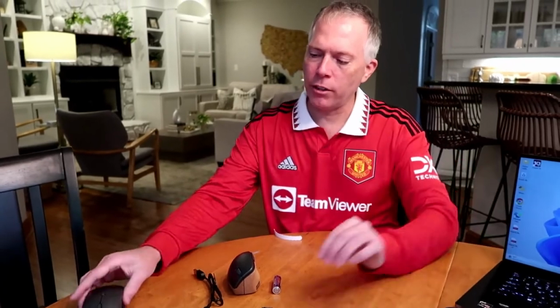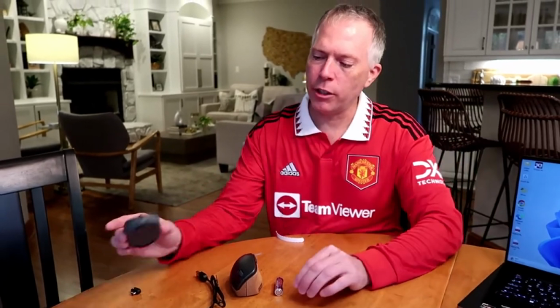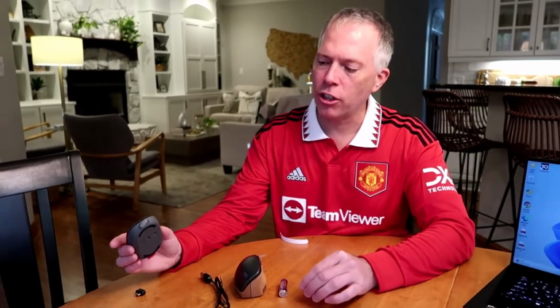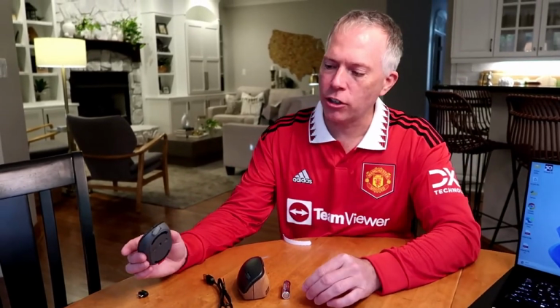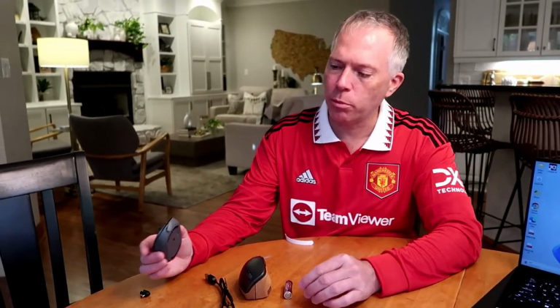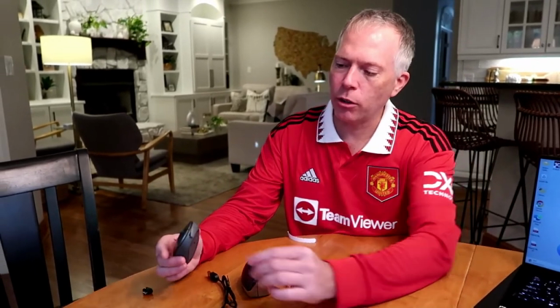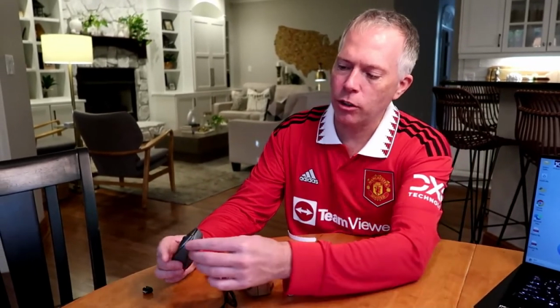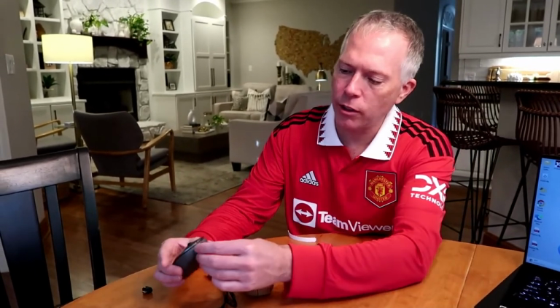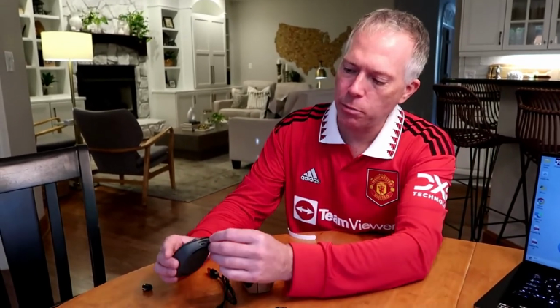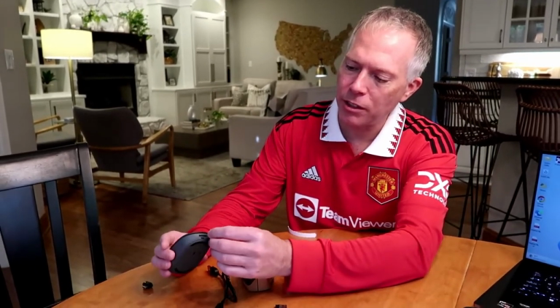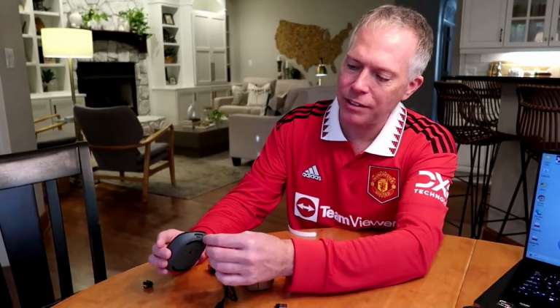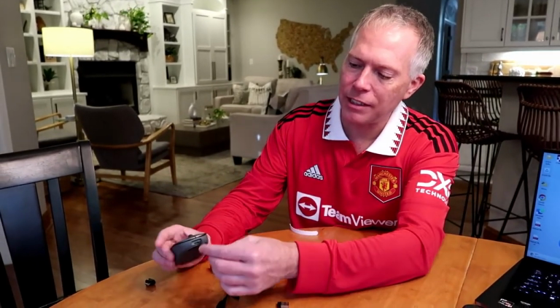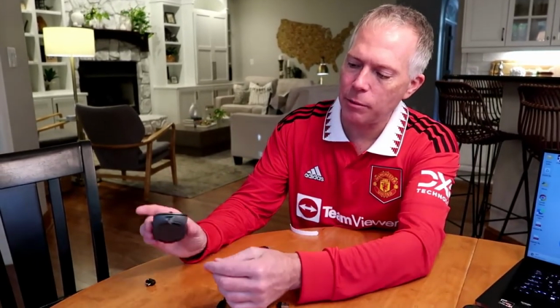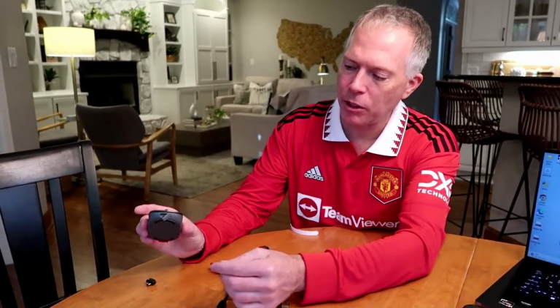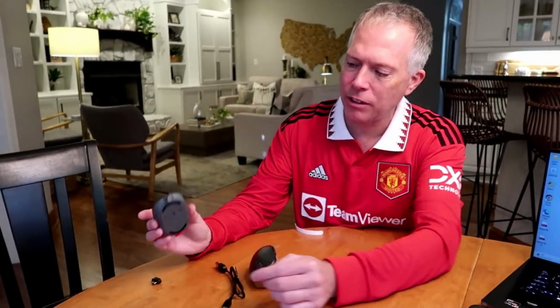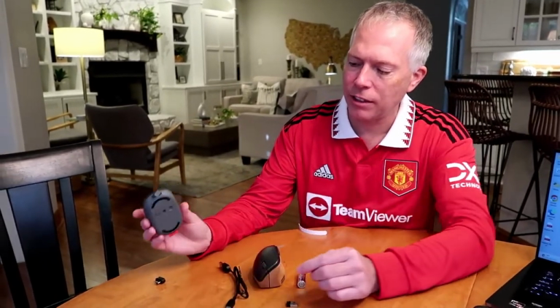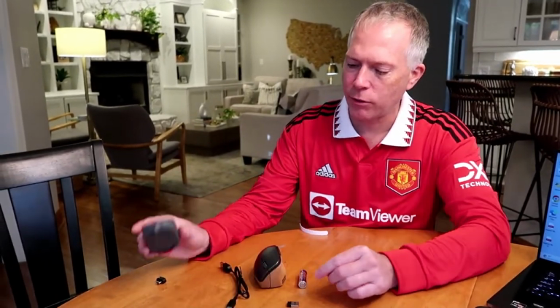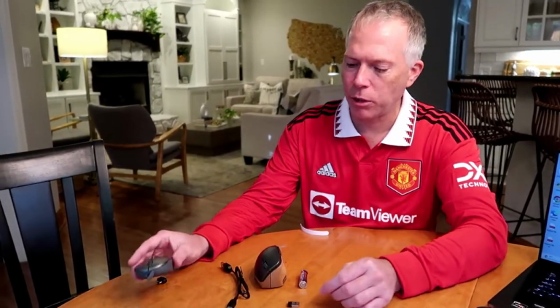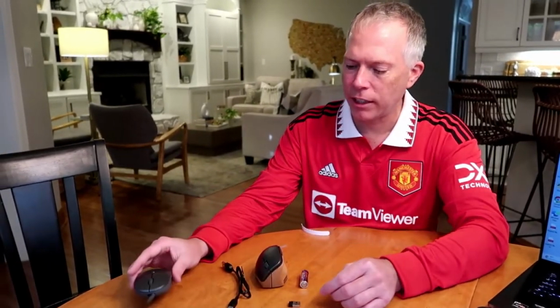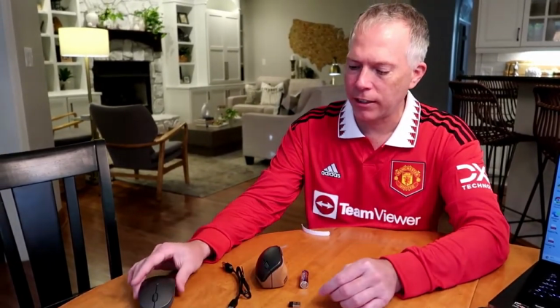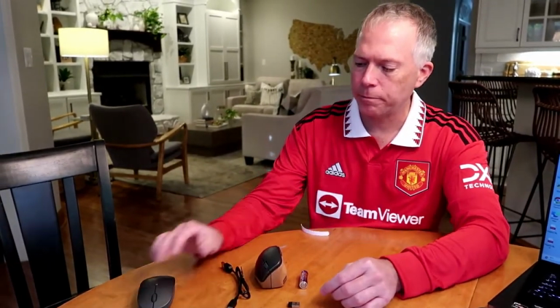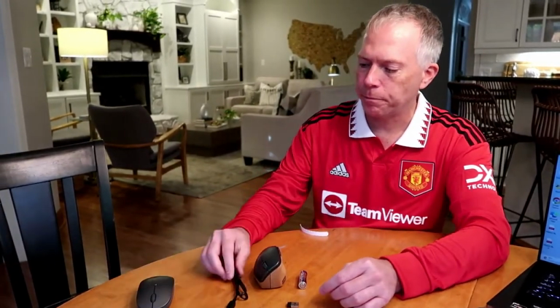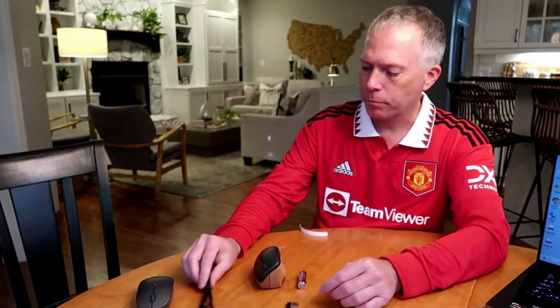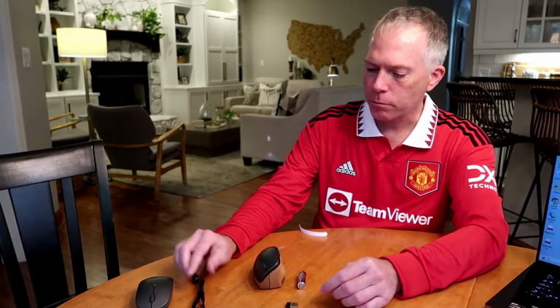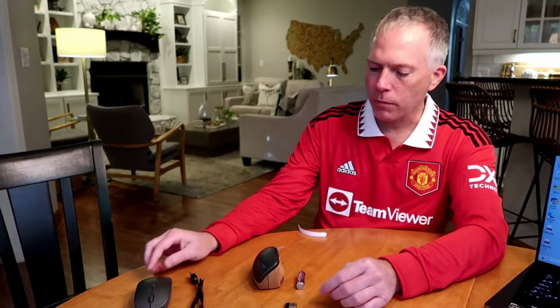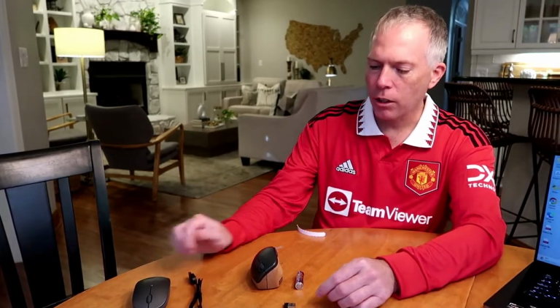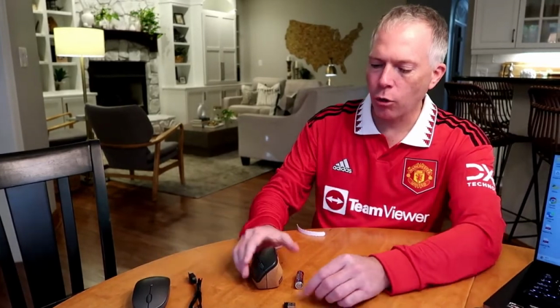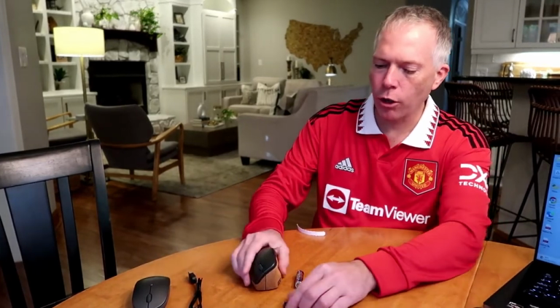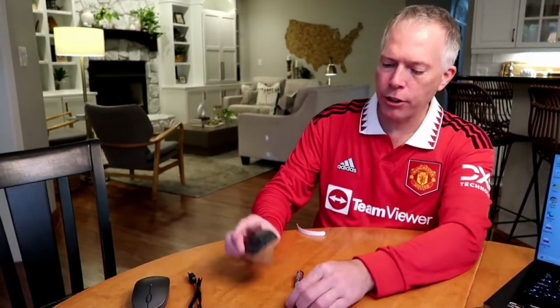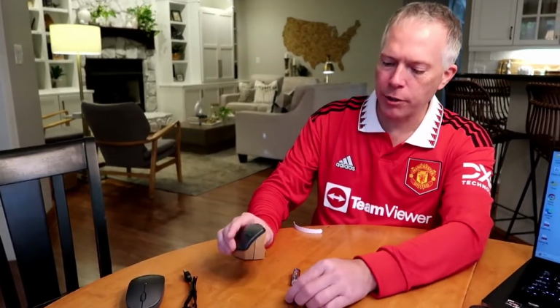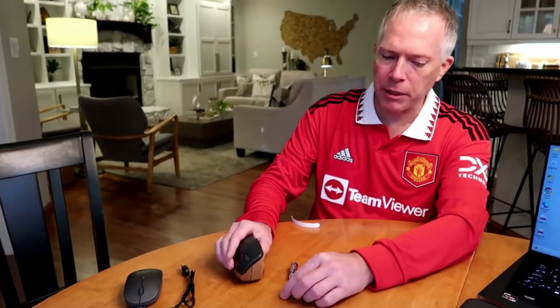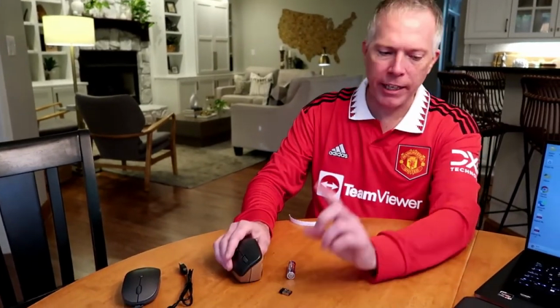So you get your different choices: either rechargeable USB-C built in where you have to plug it in, or USB-A with a replaceable battery.